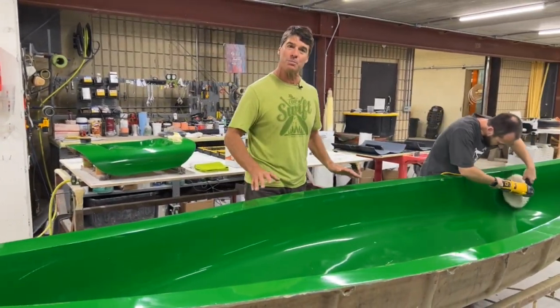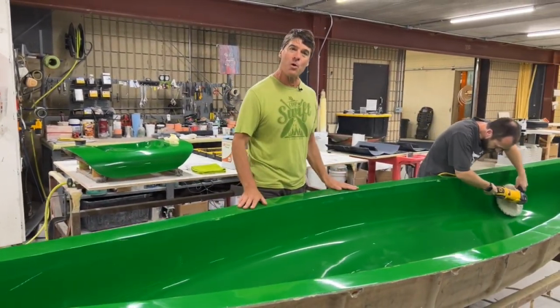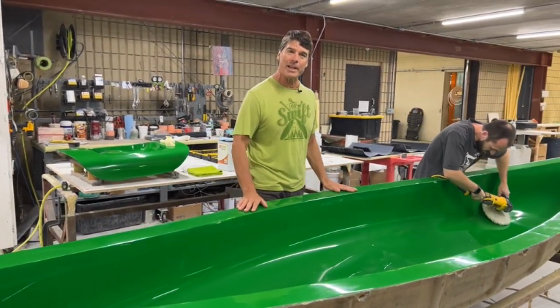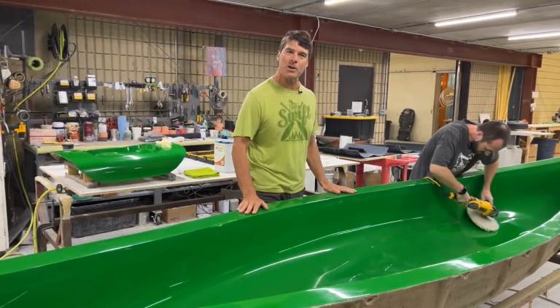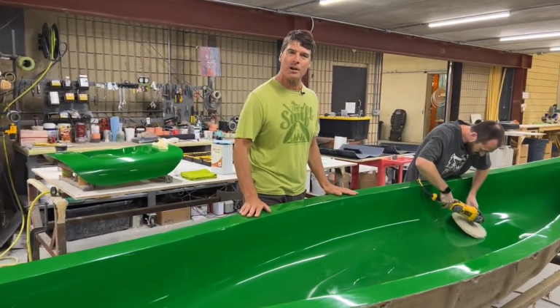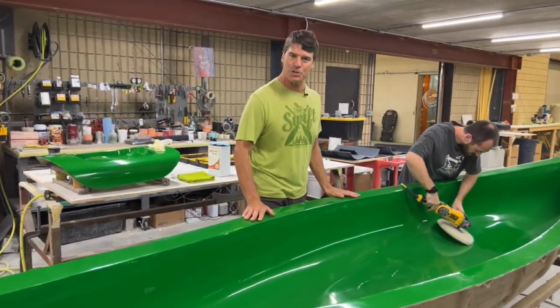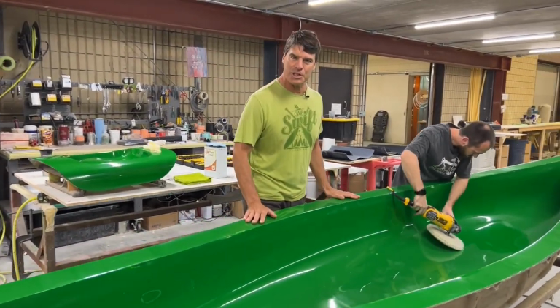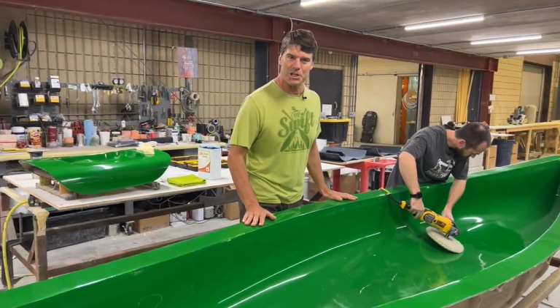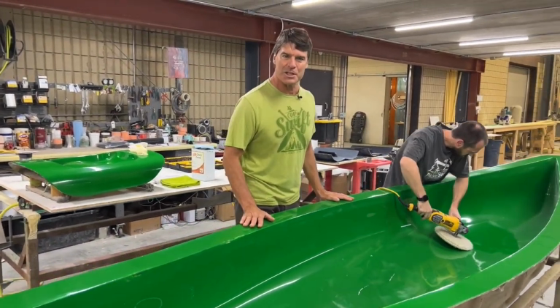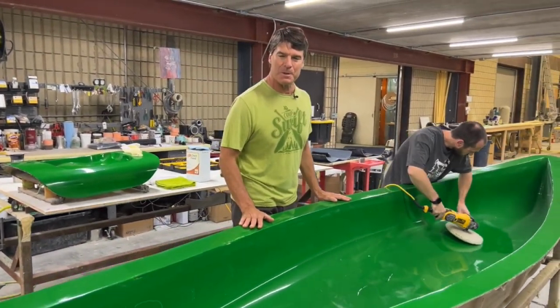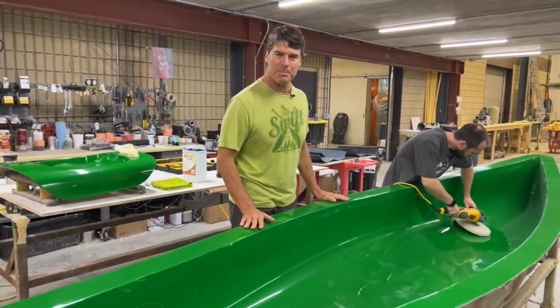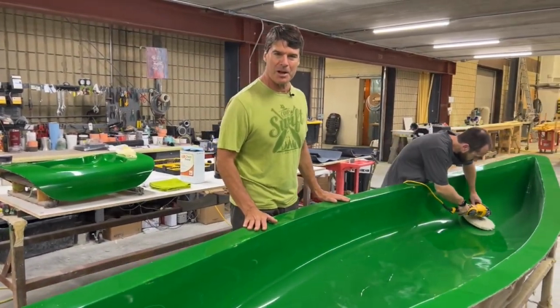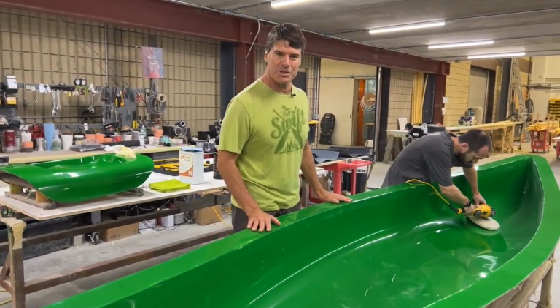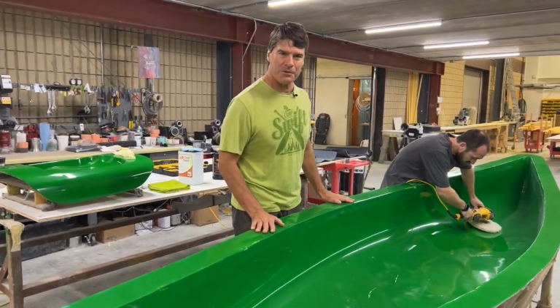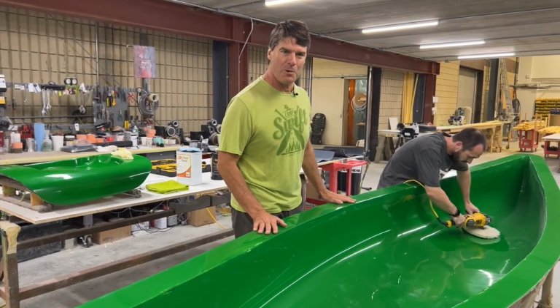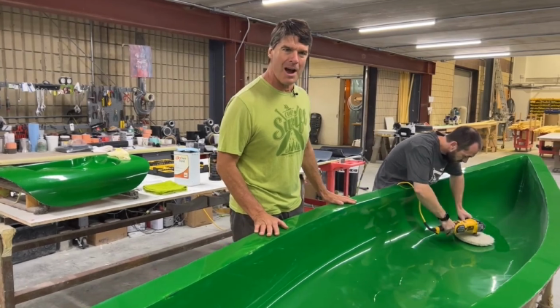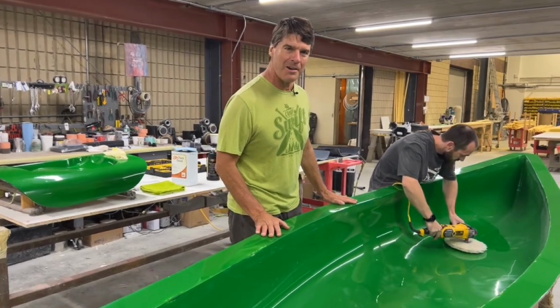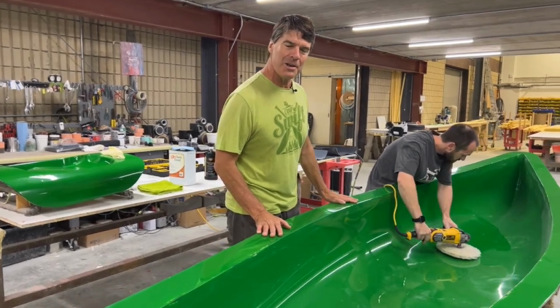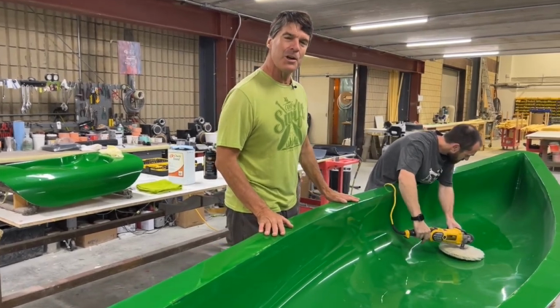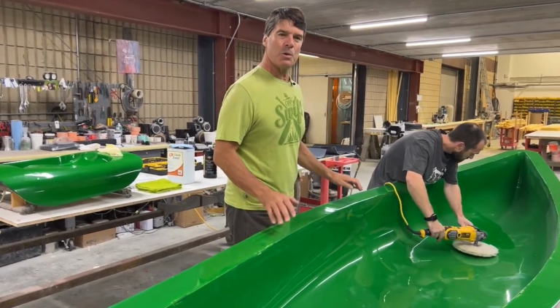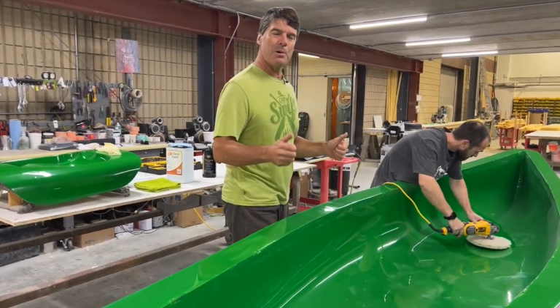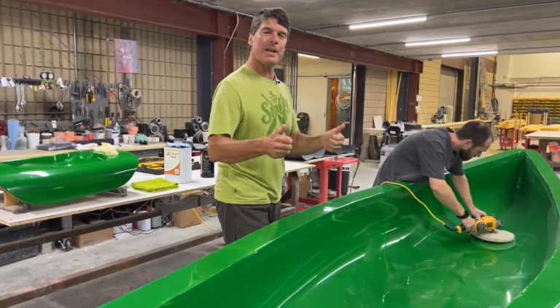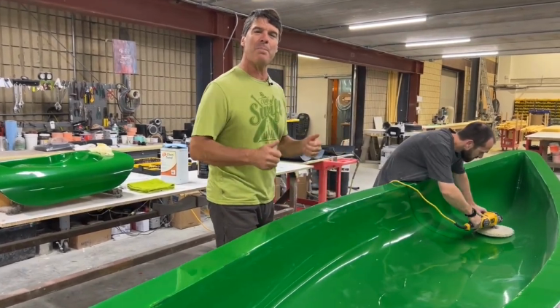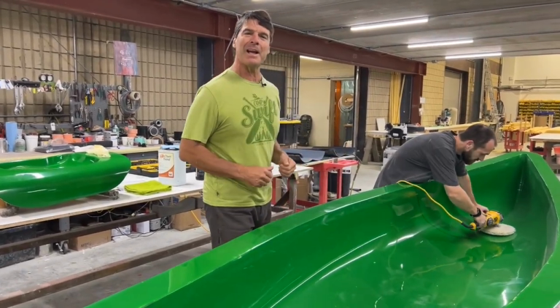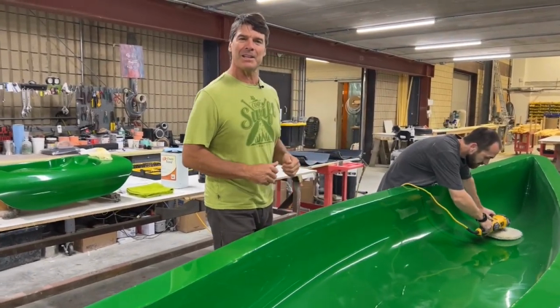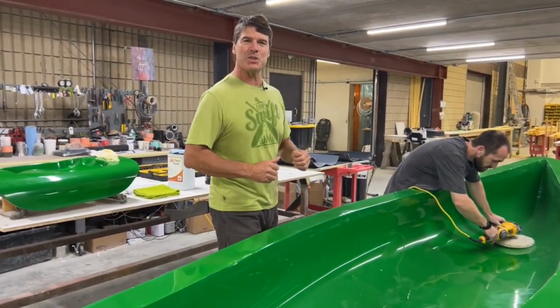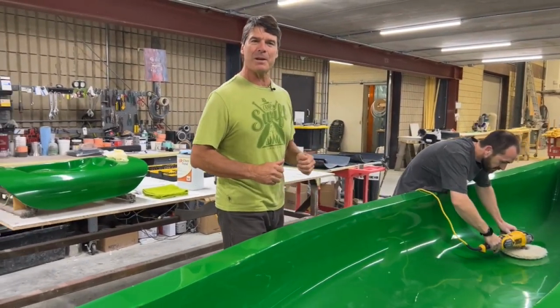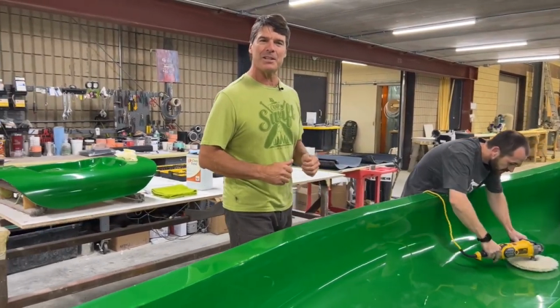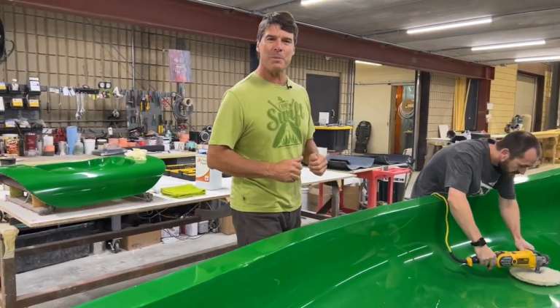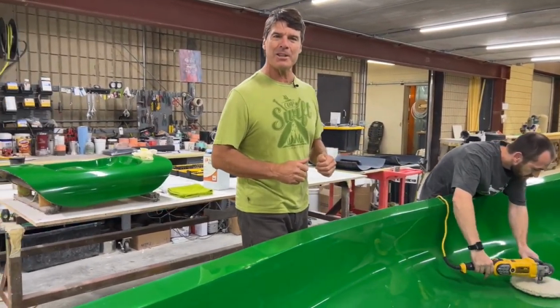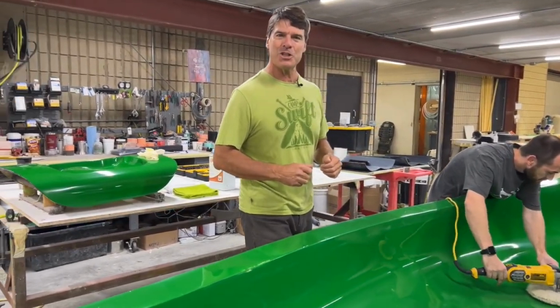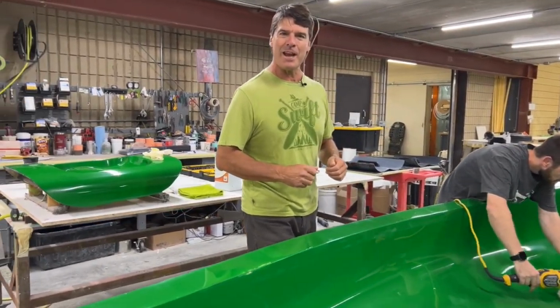This mold, the Algonquin 16, has been in production for a while. We're putting it back into spic and span shape.